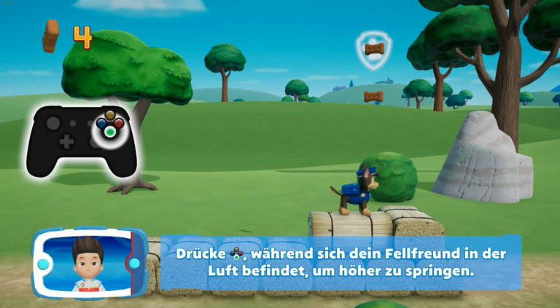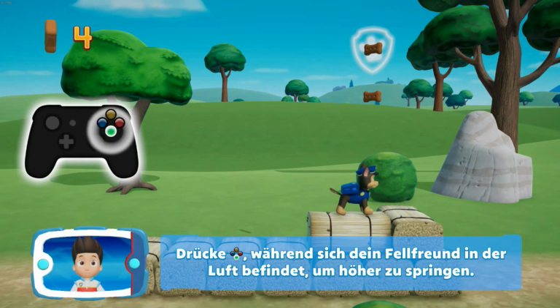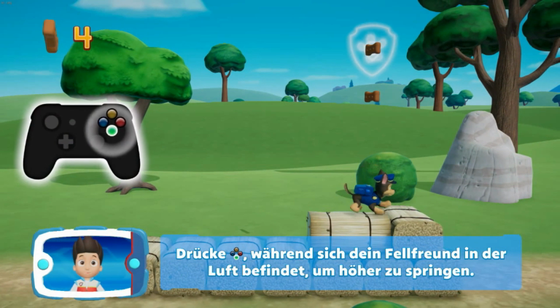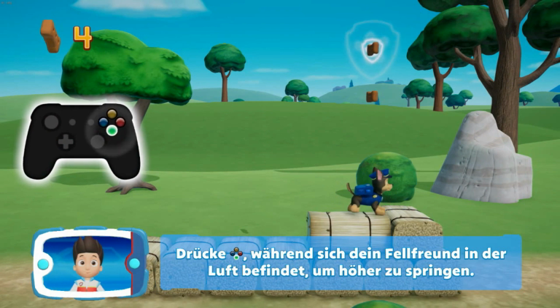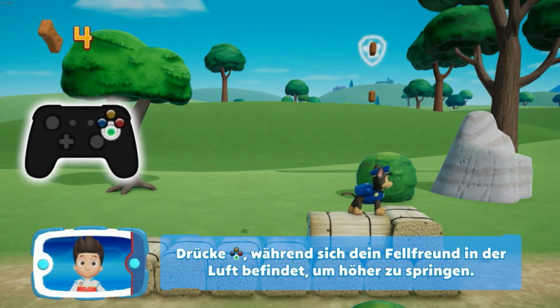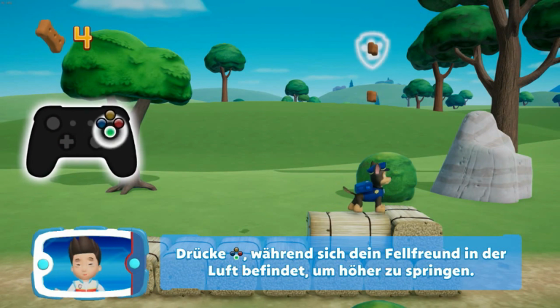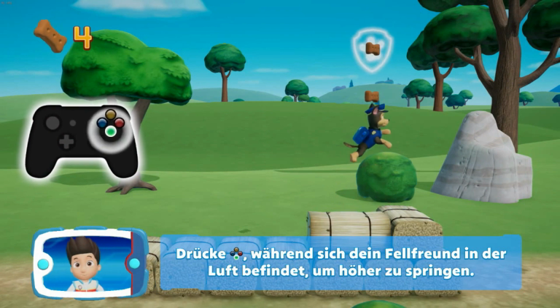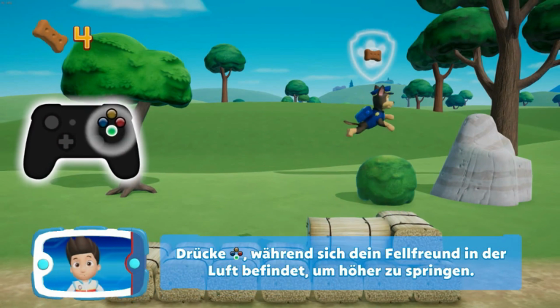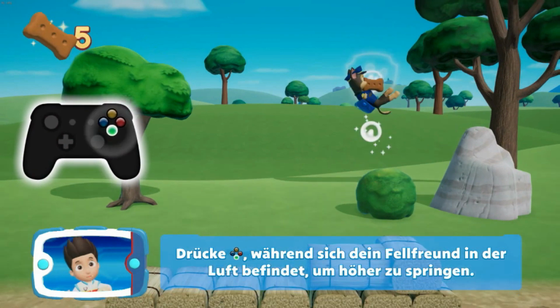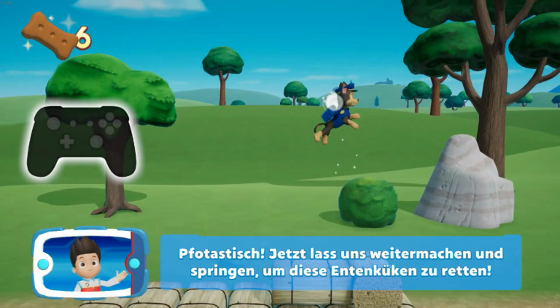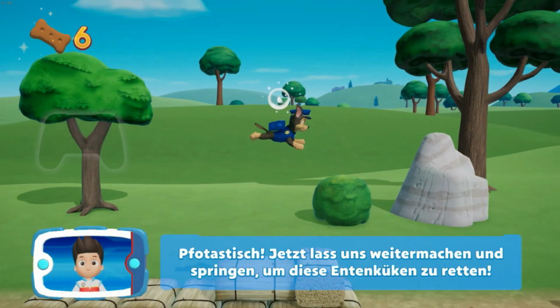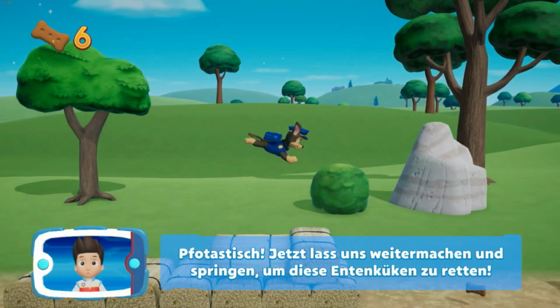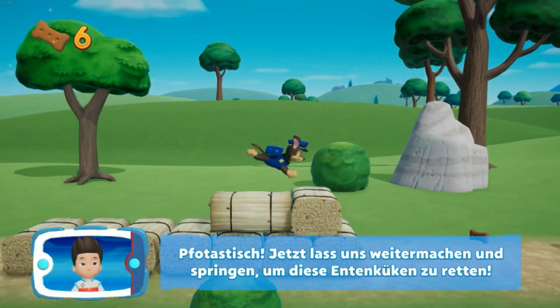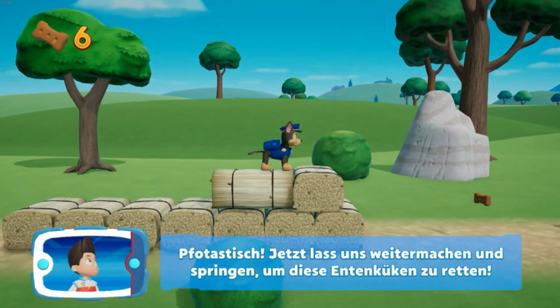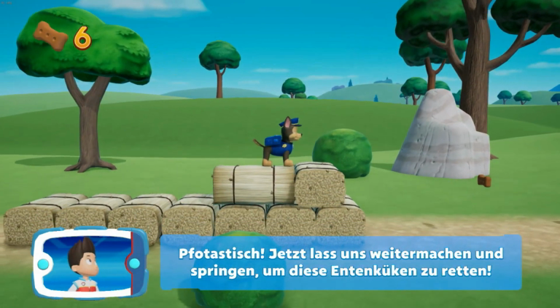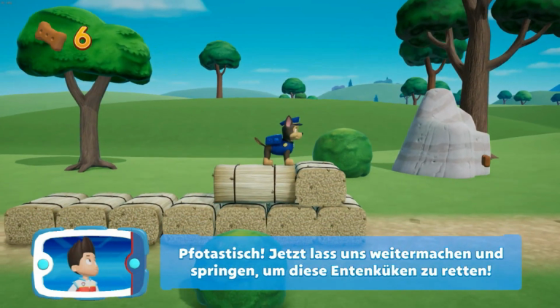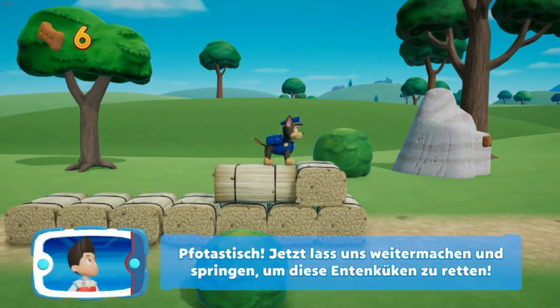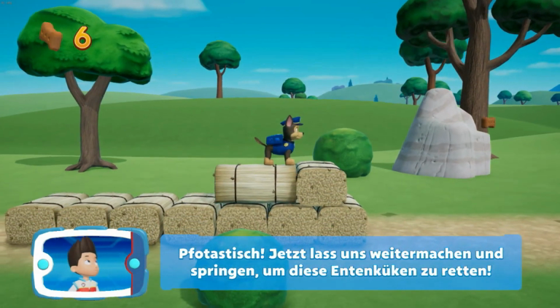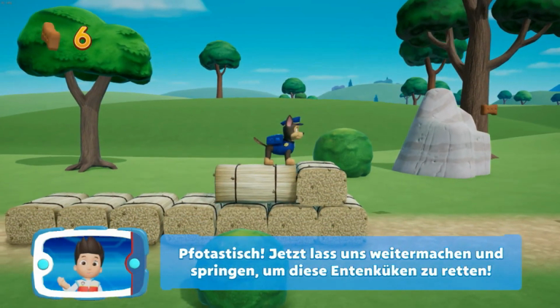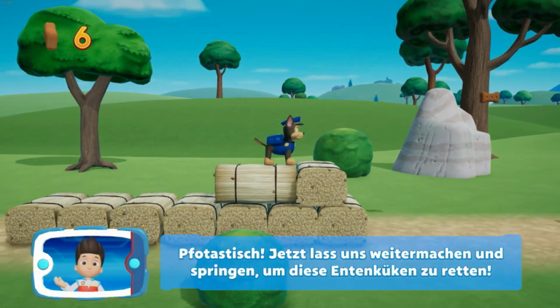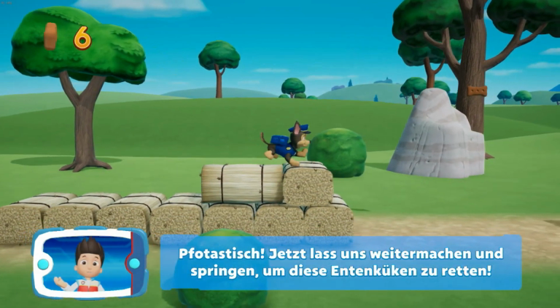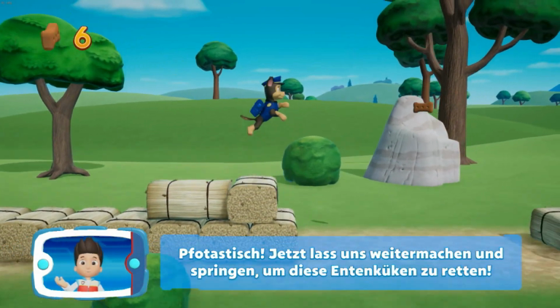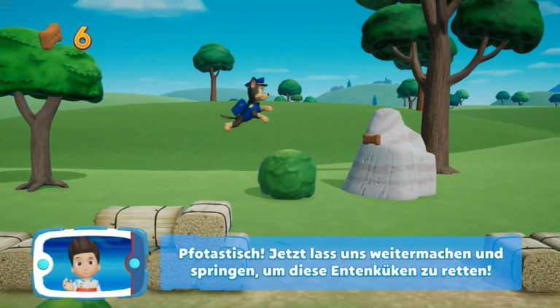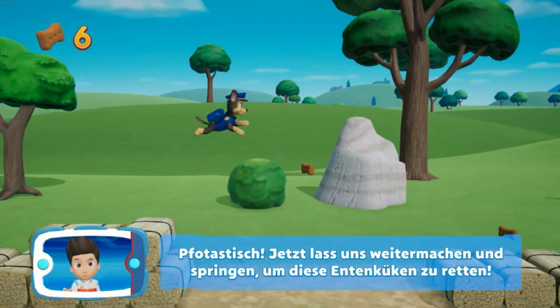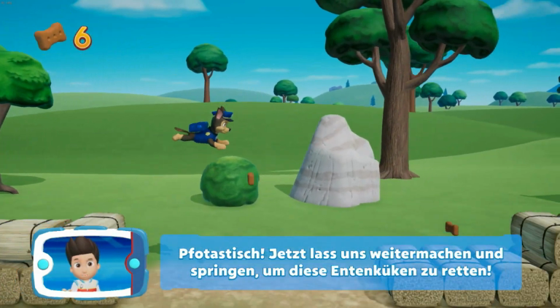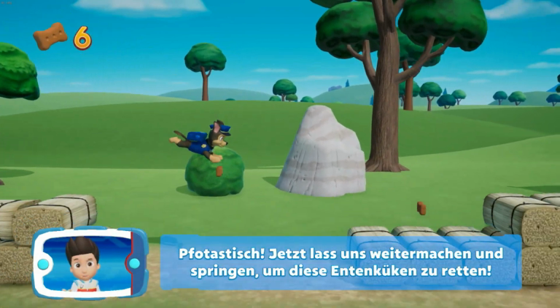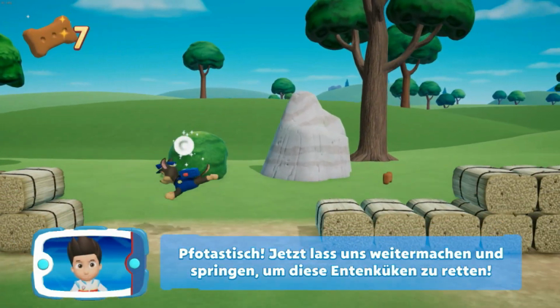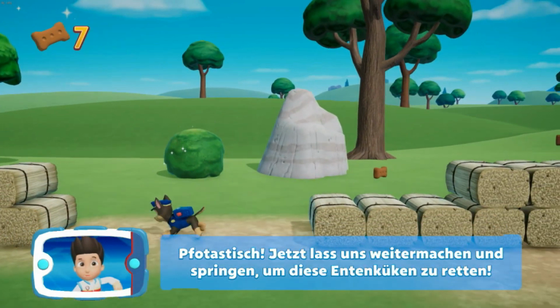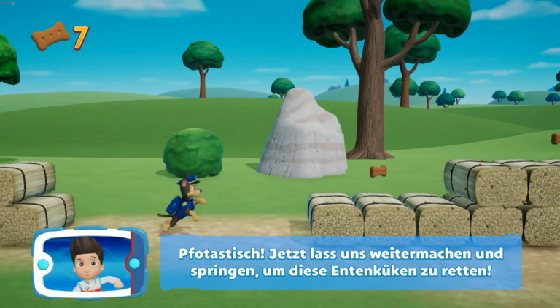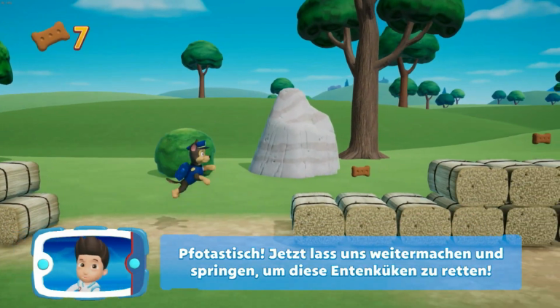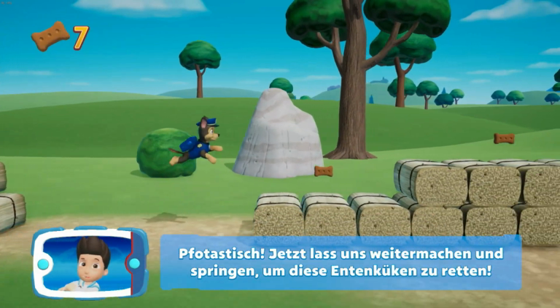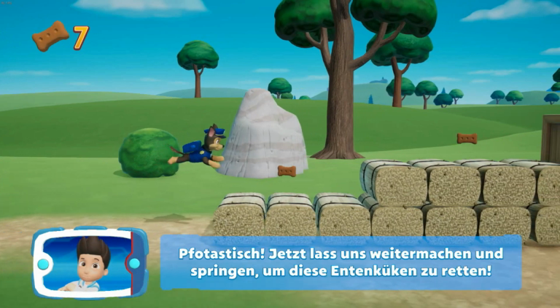Drücke die A-Taste, während sich dein Fell... Jetzt lass uns weitermachen und springen, um diese Entenküken zu retten.